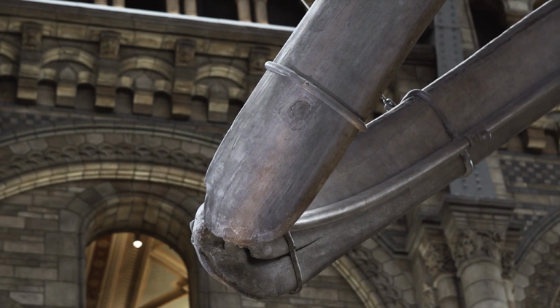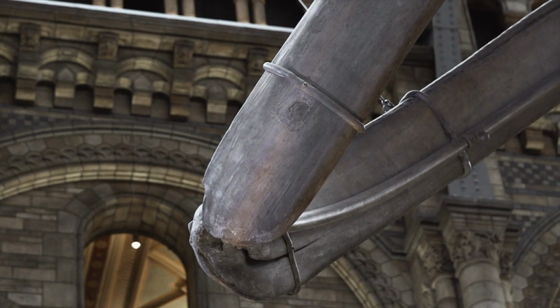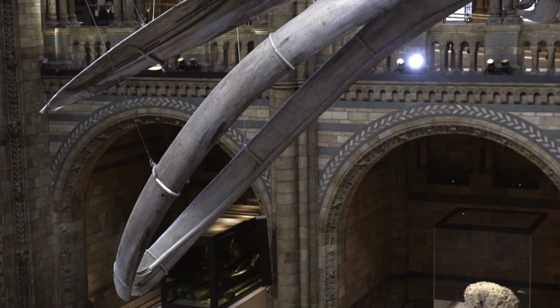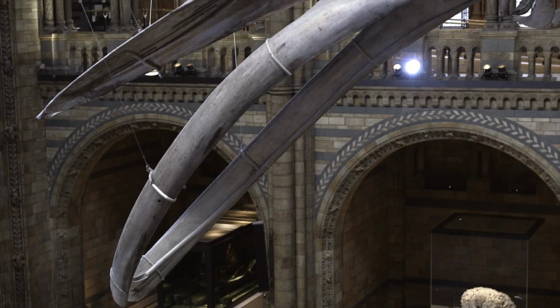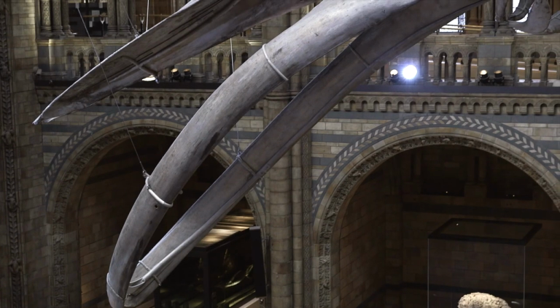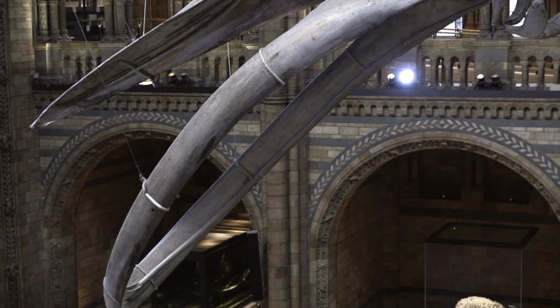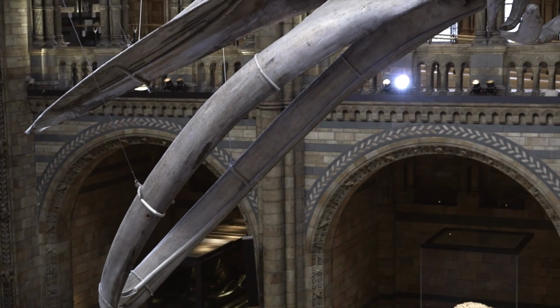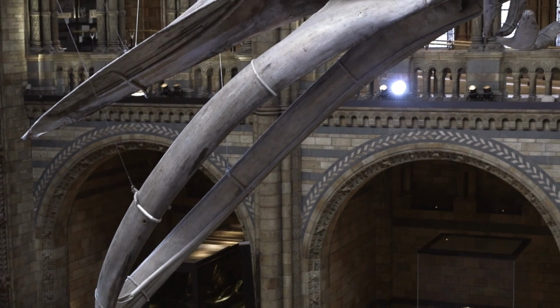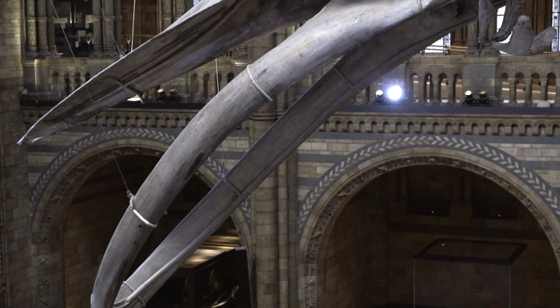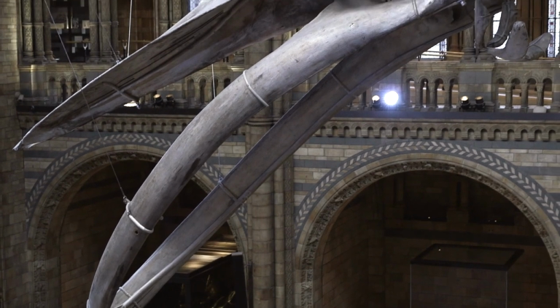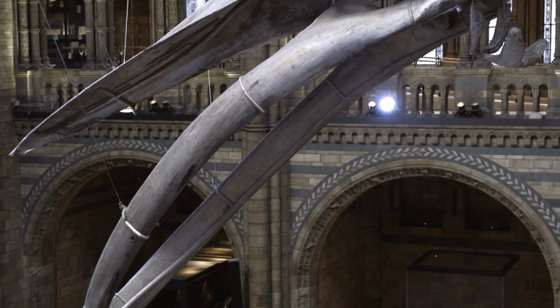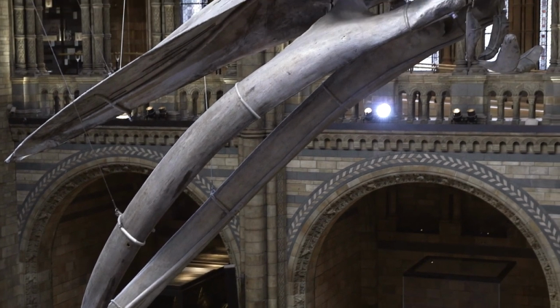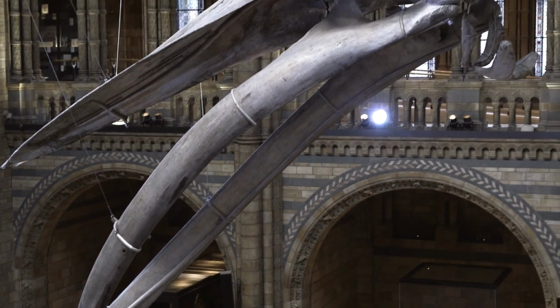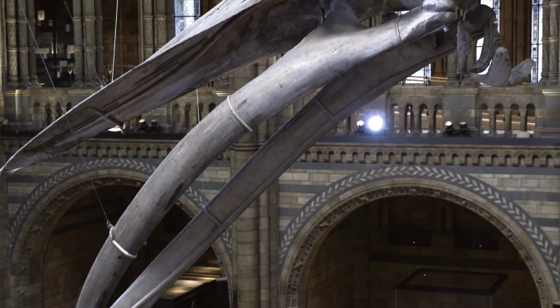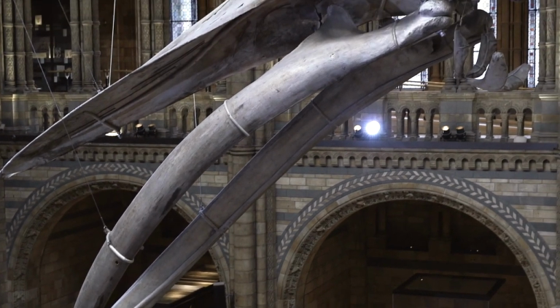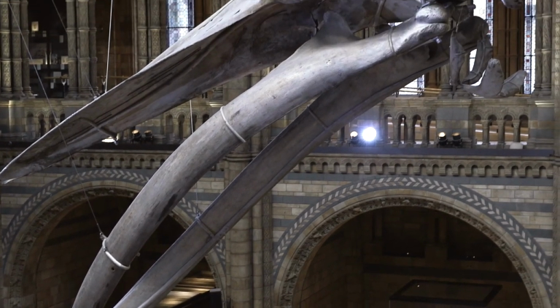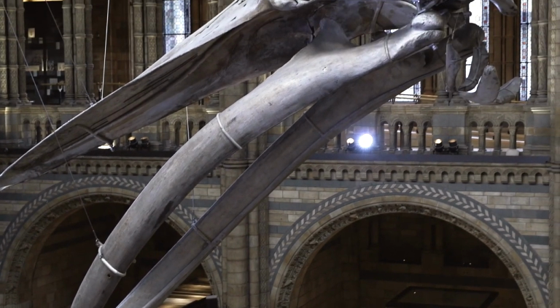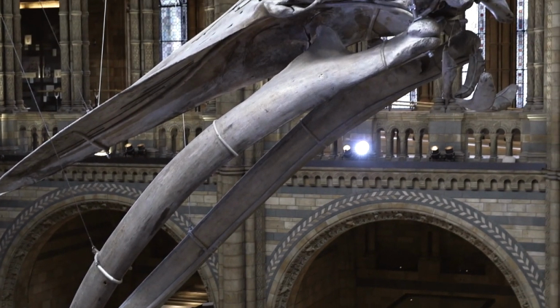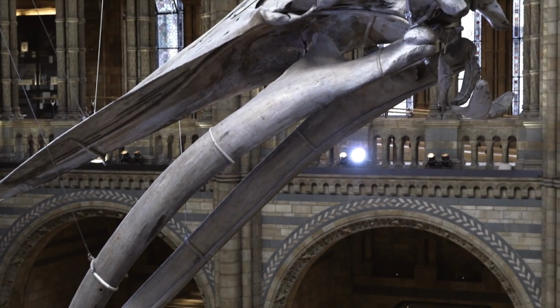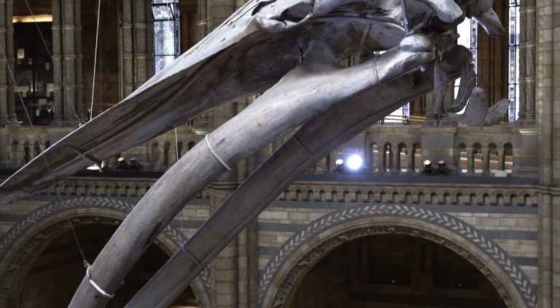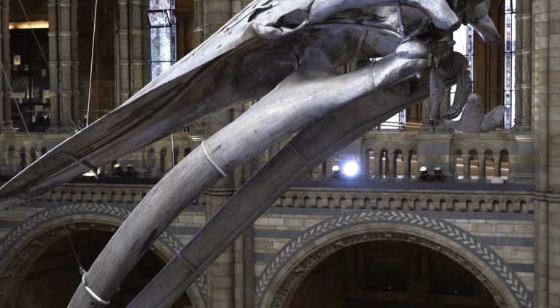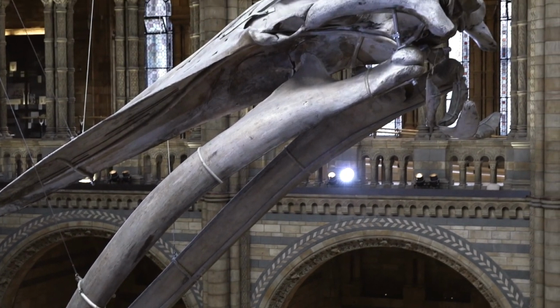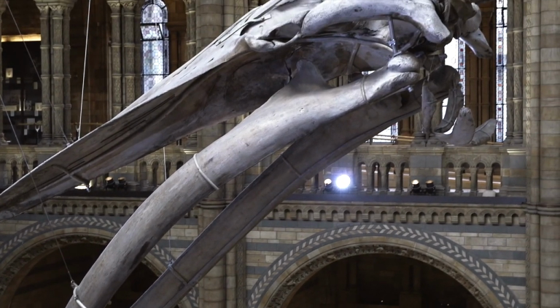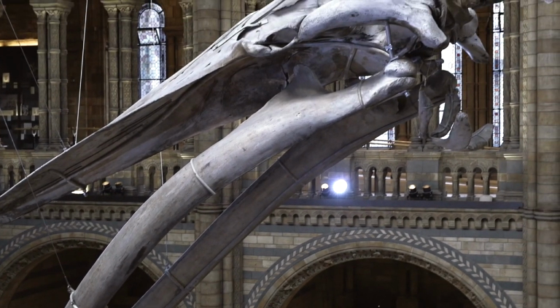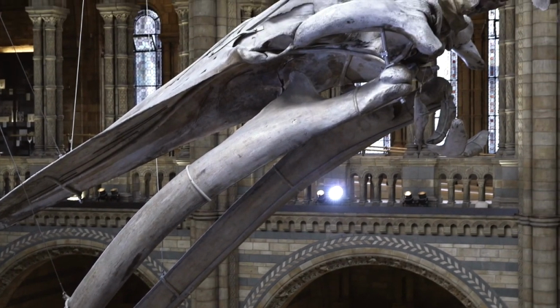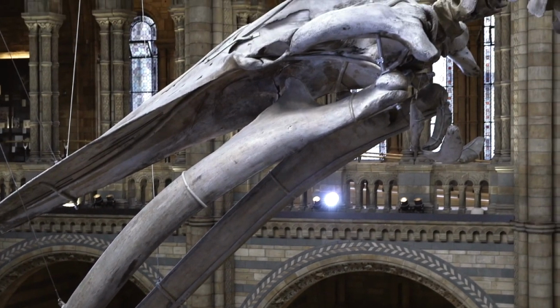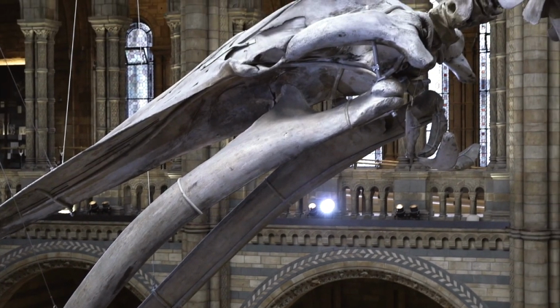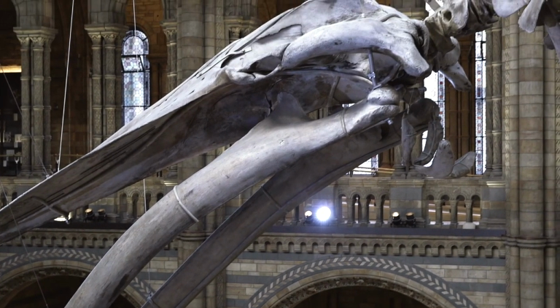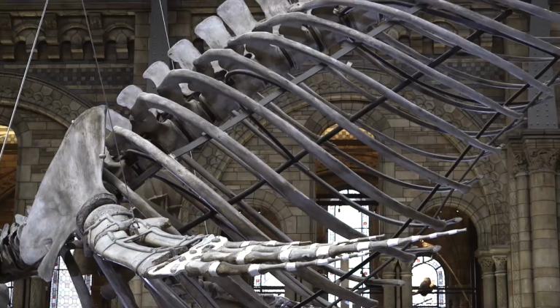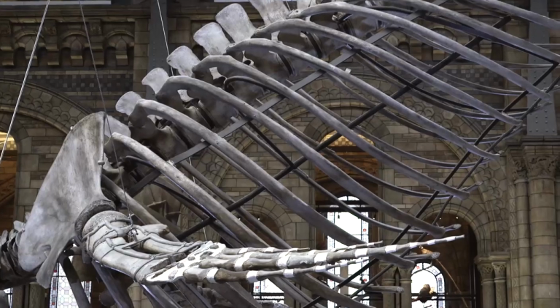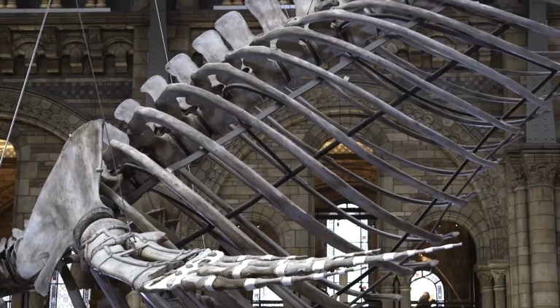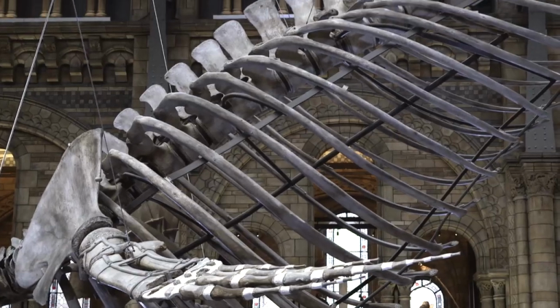These plates are baleen that grow from the upper jaw — hundreds of them — that they use for filtering their food from the seawater.